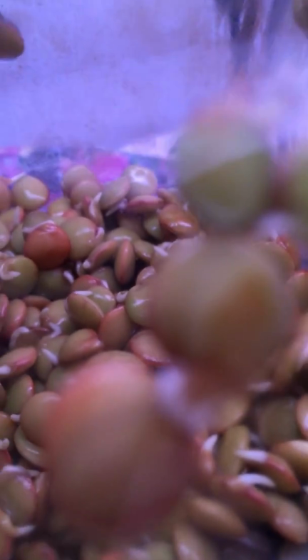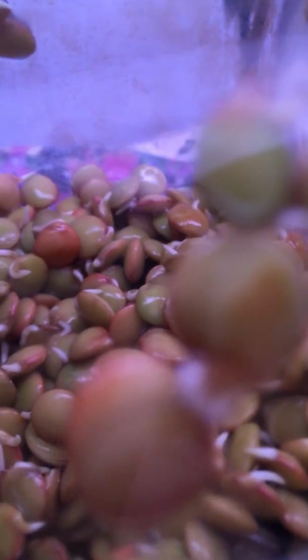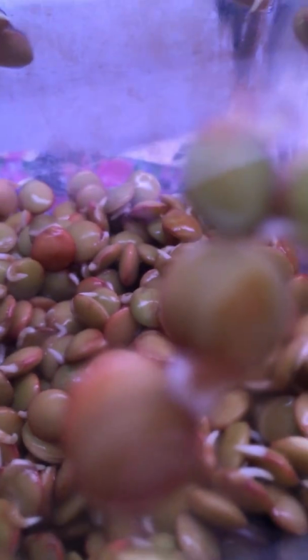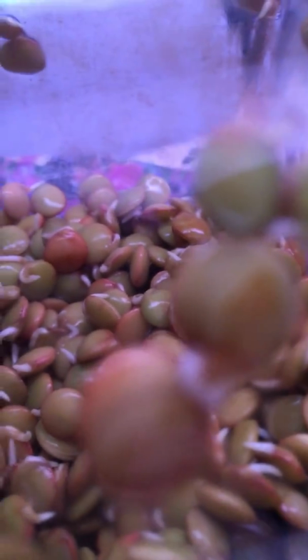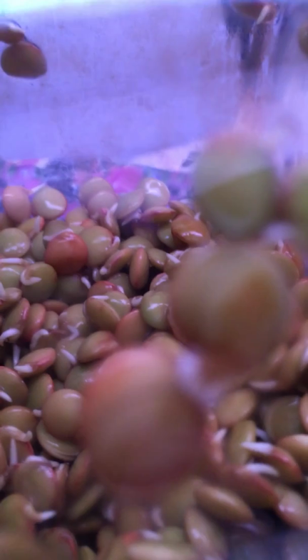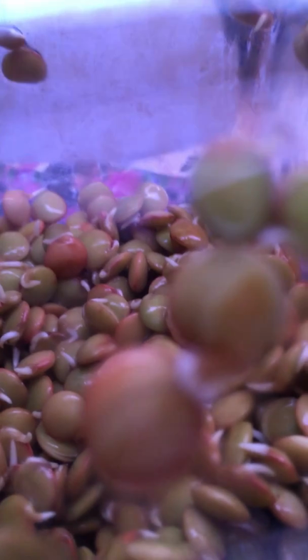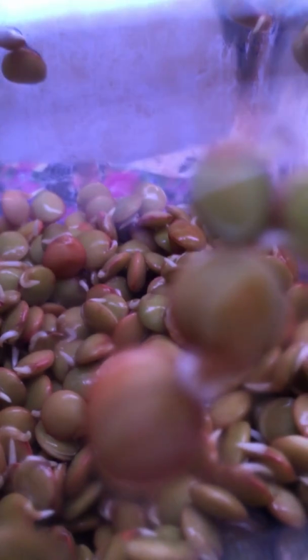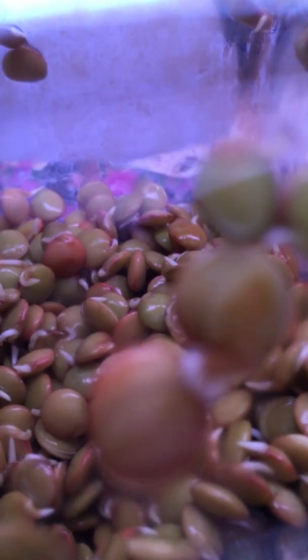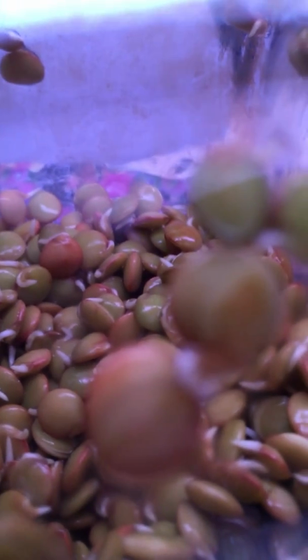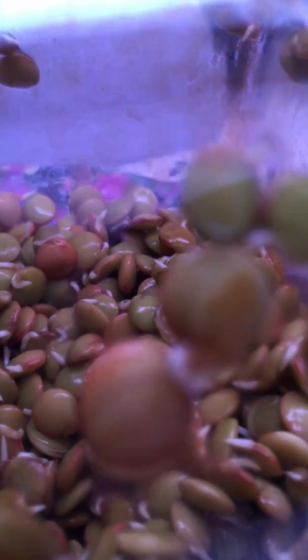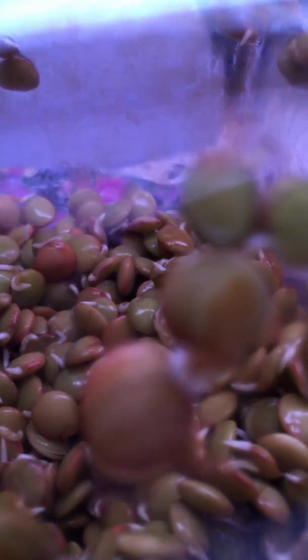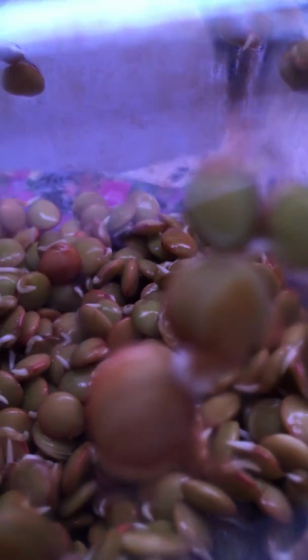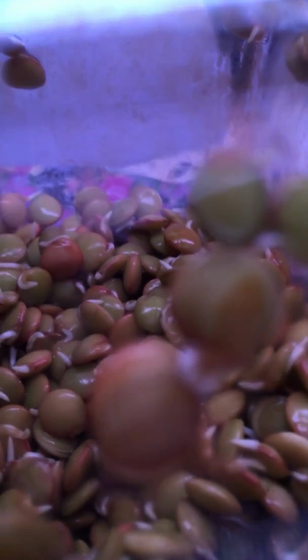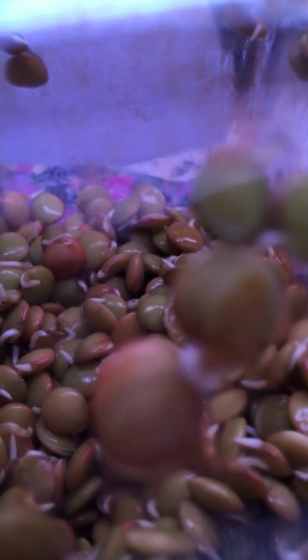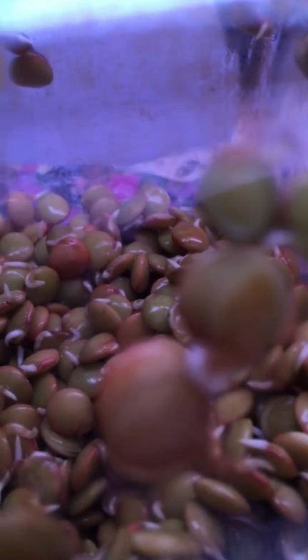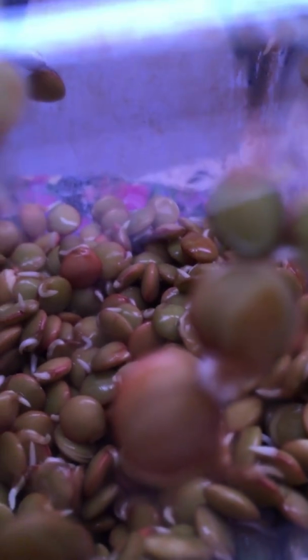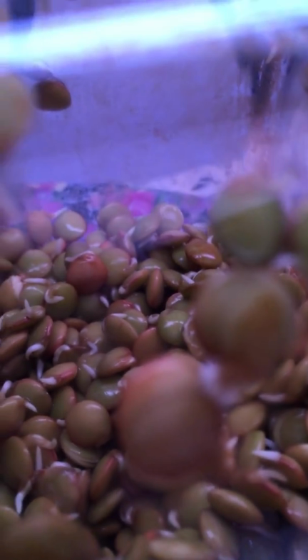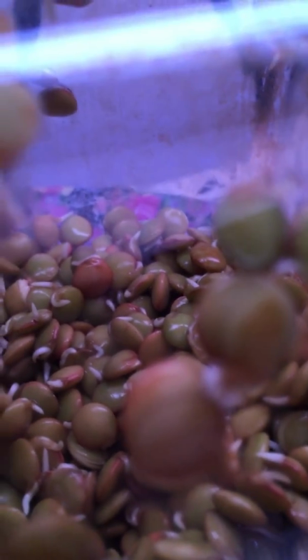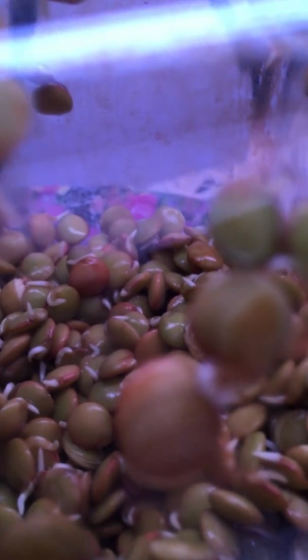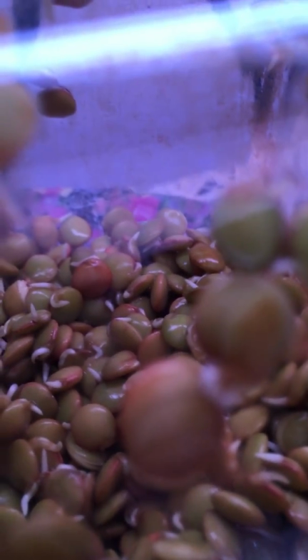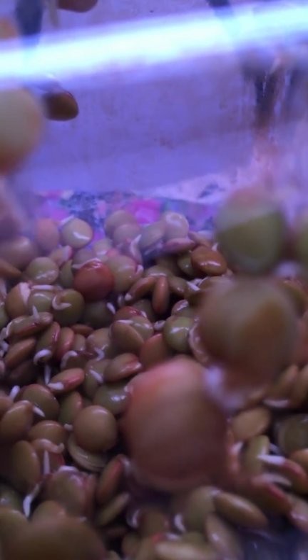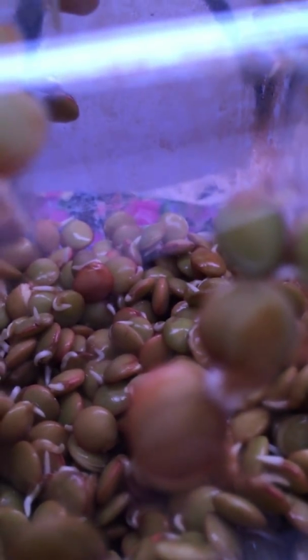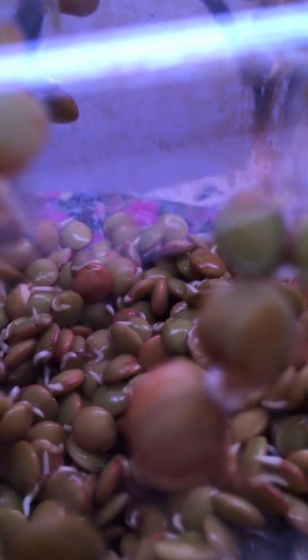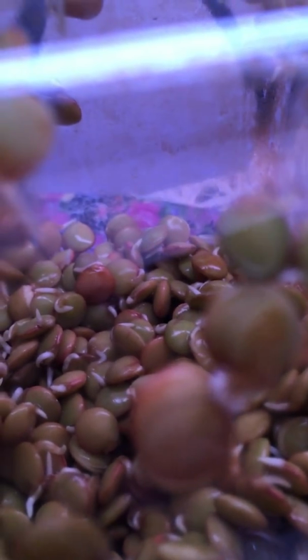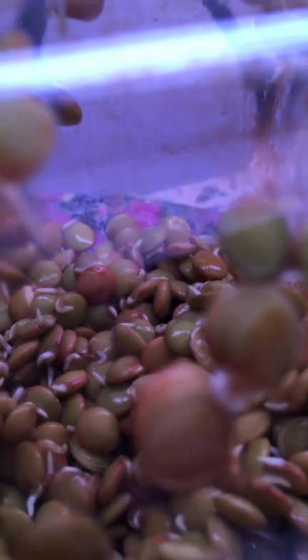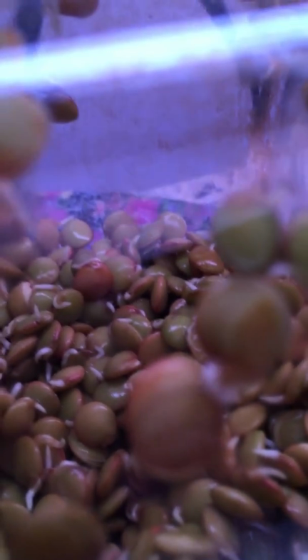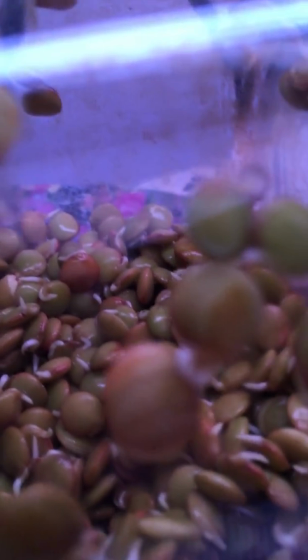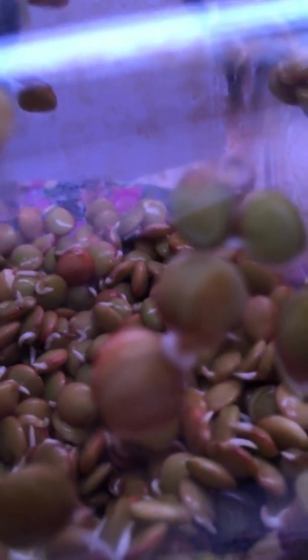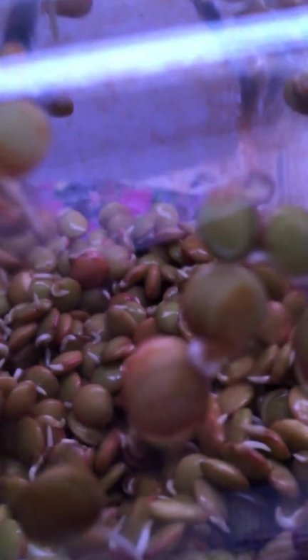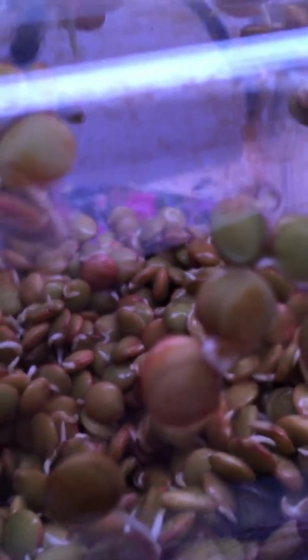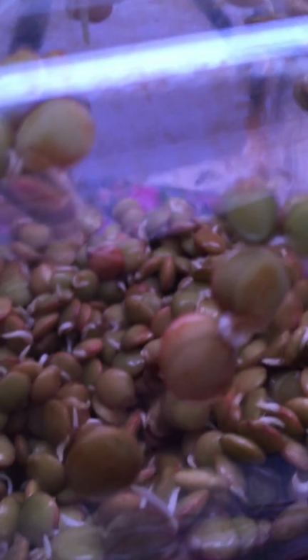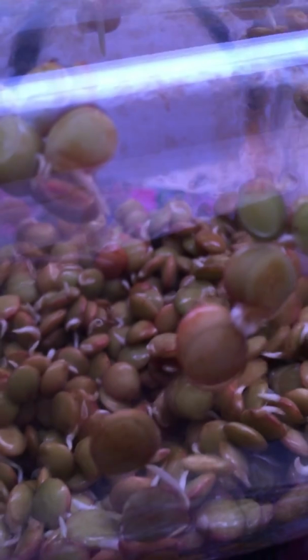You could eat them right now. They're crispy, they're soft at the same time, and tasty.